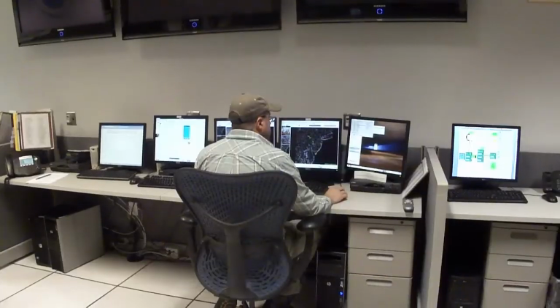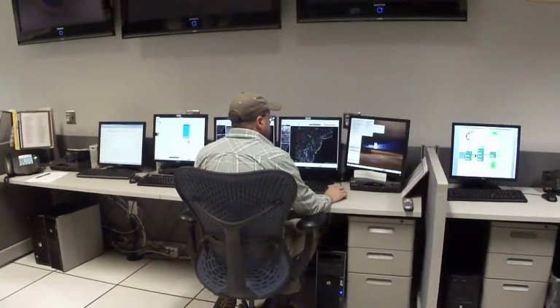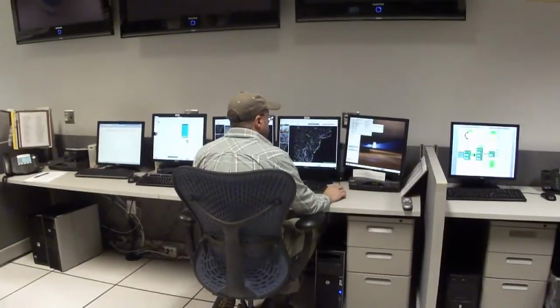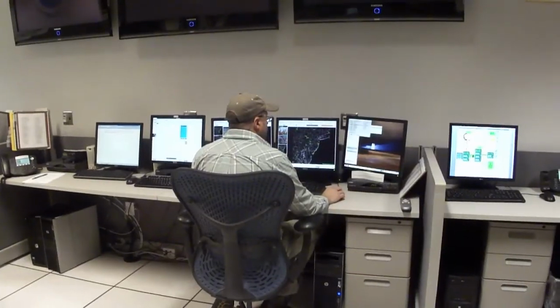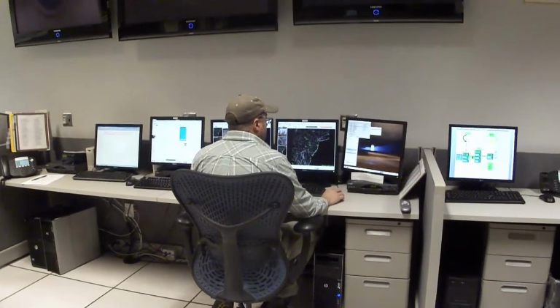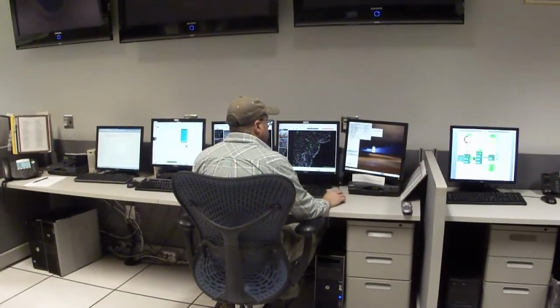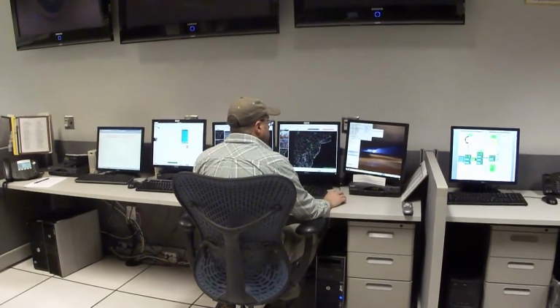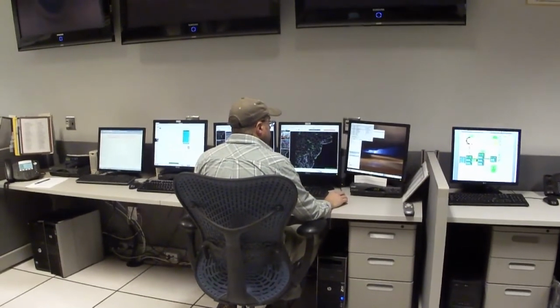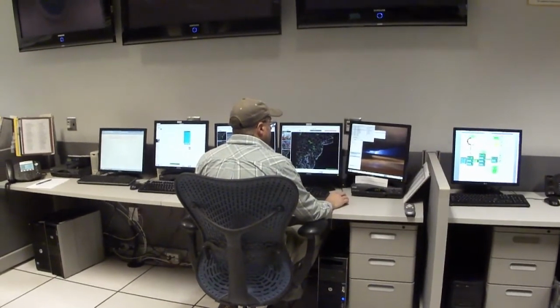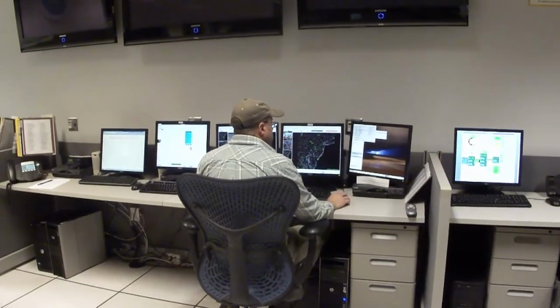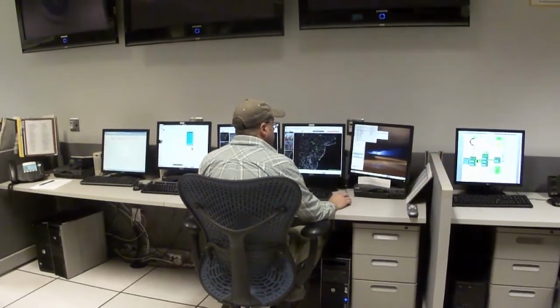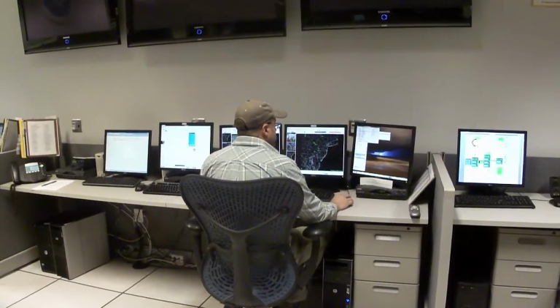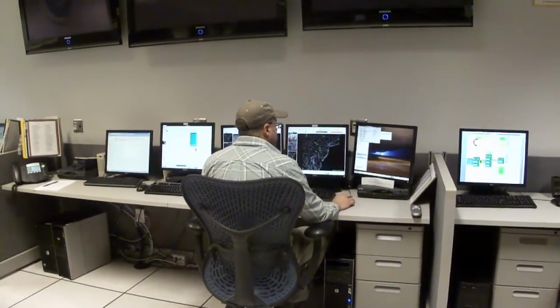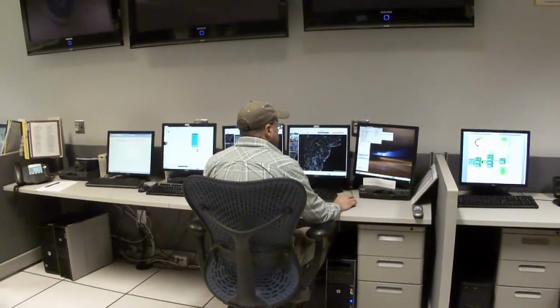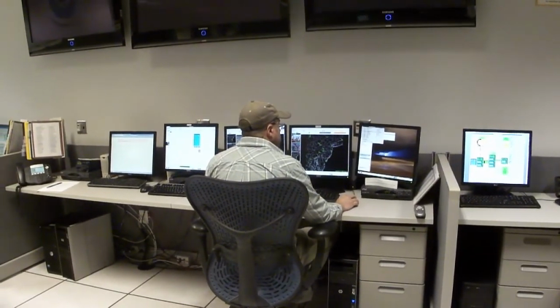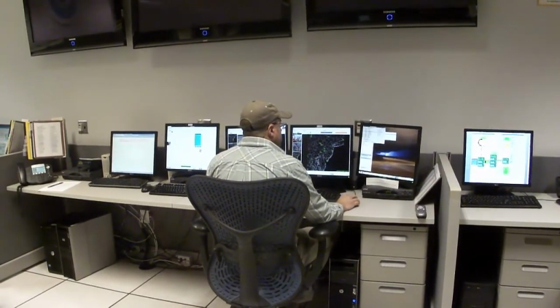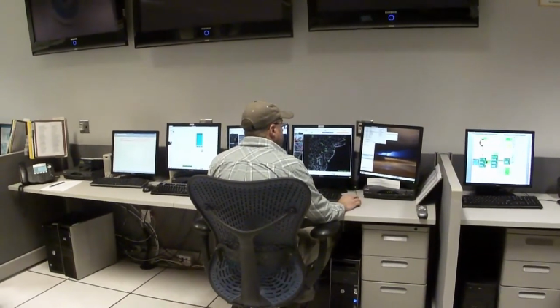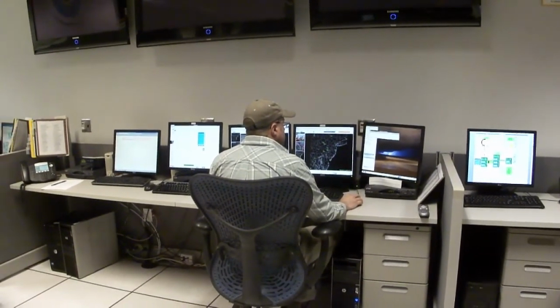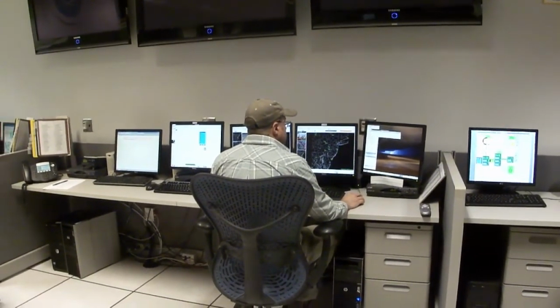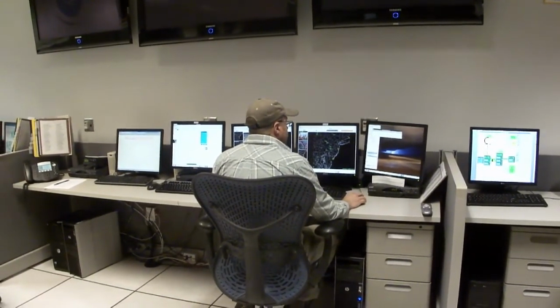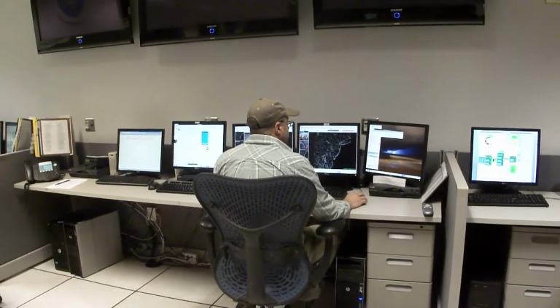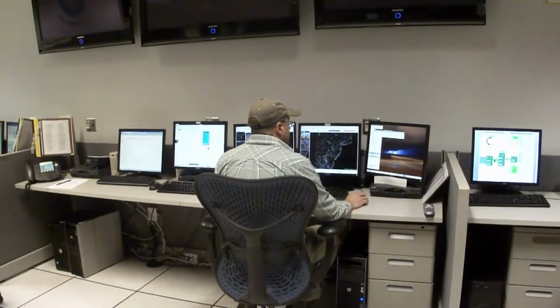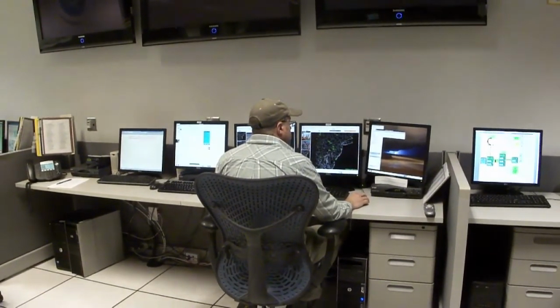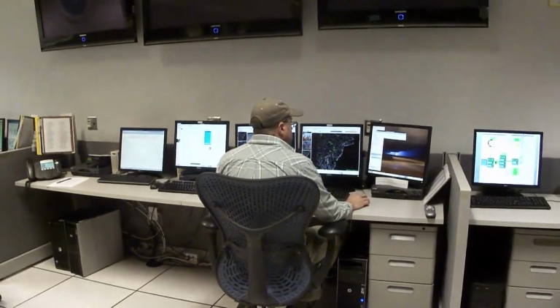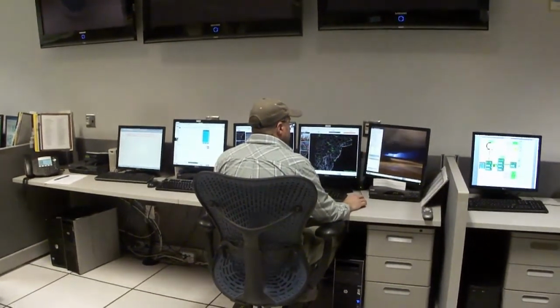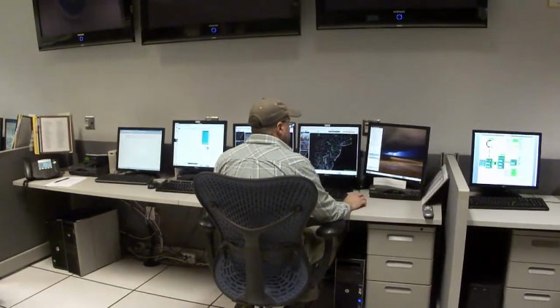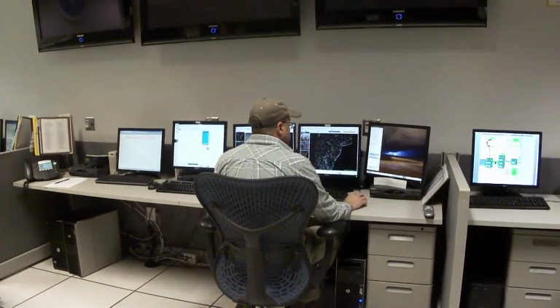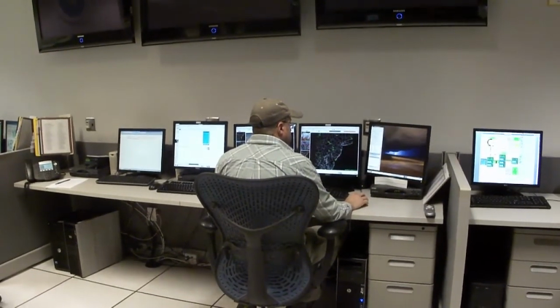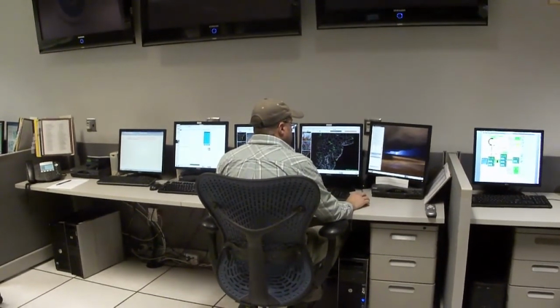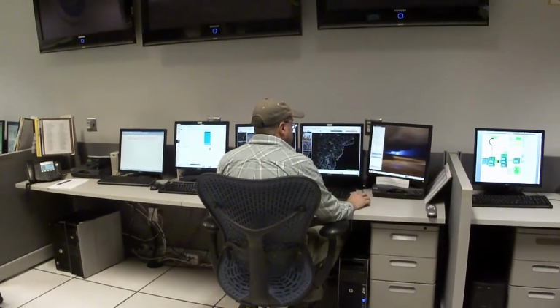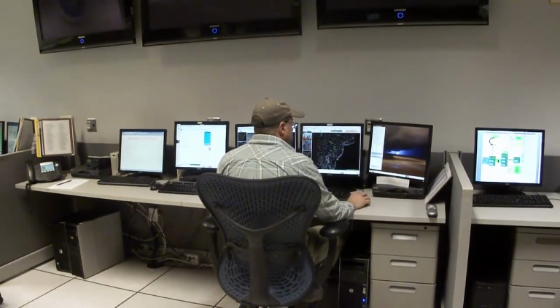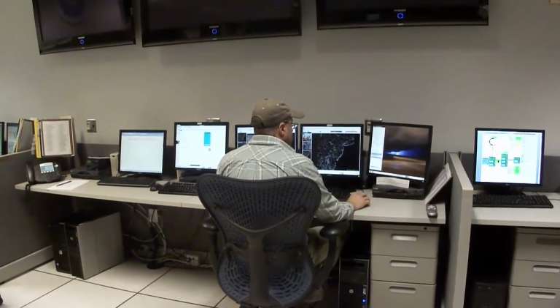Here we have our hydrologist monitoring various river forecast points across the region.